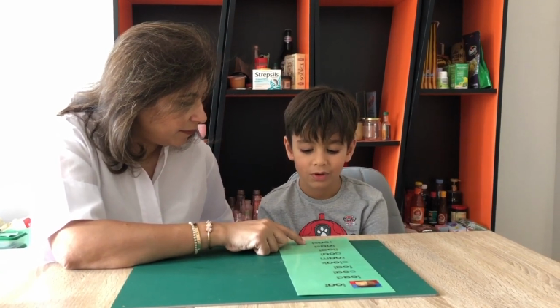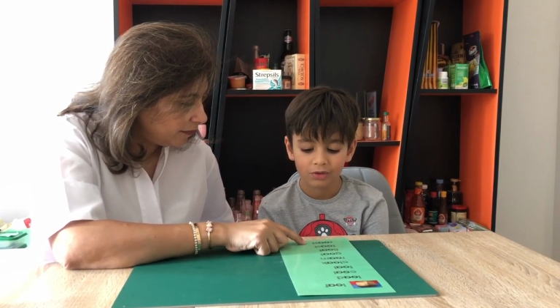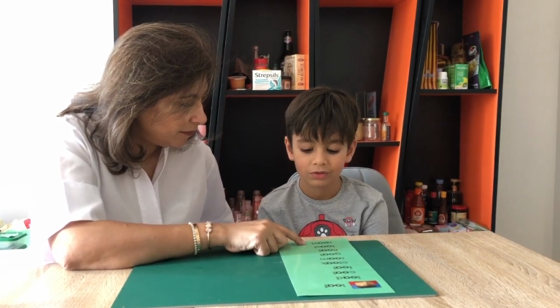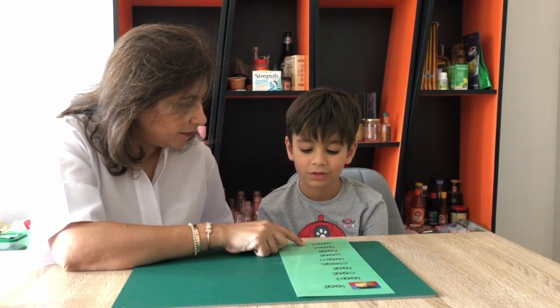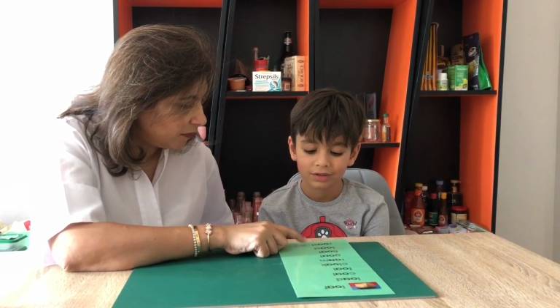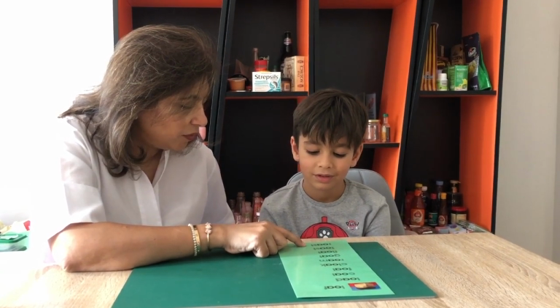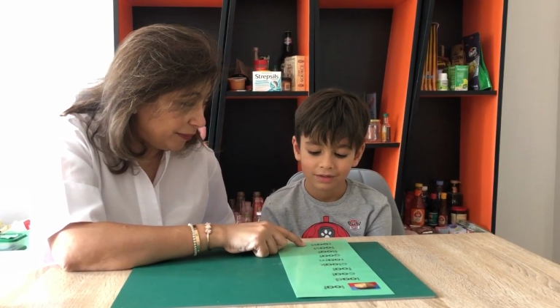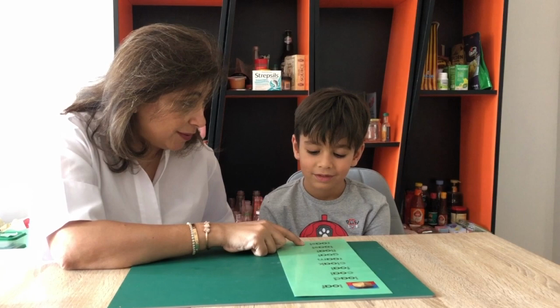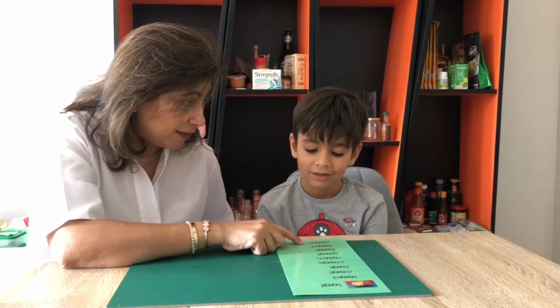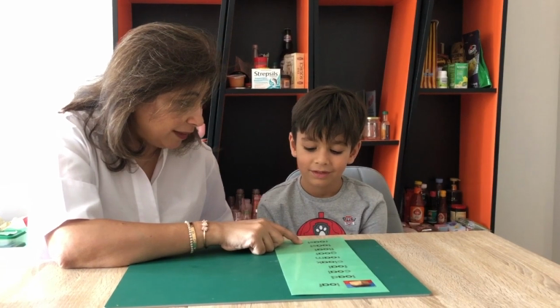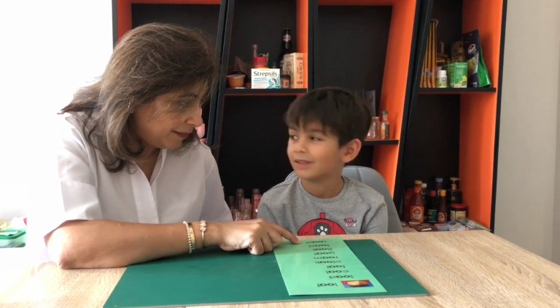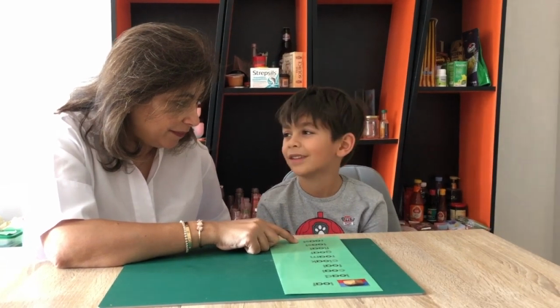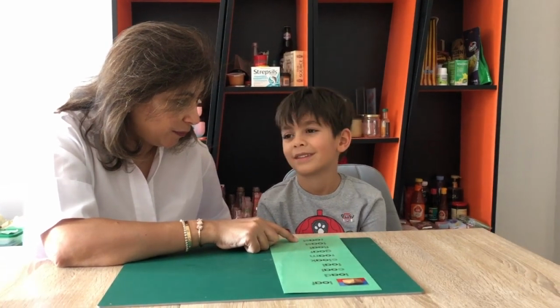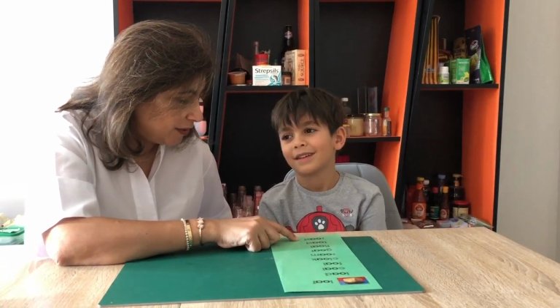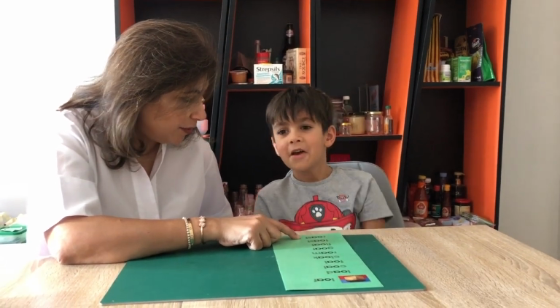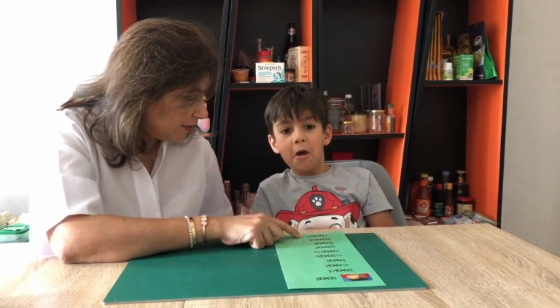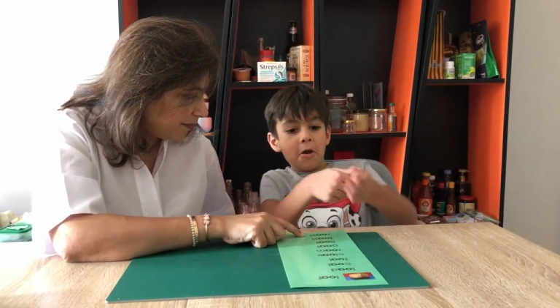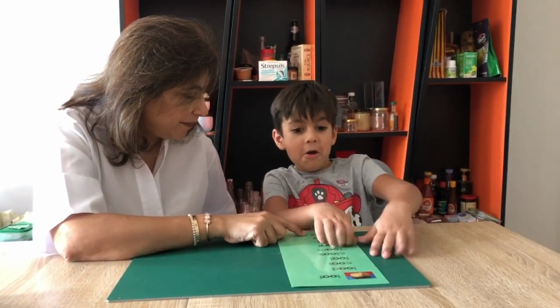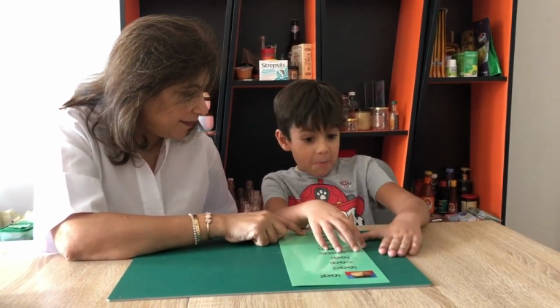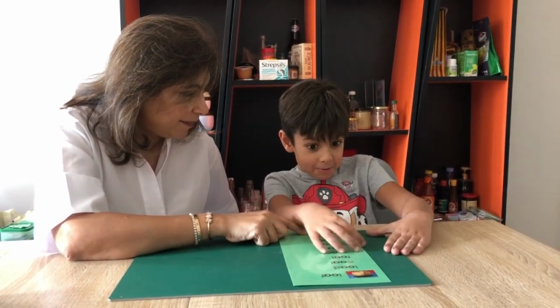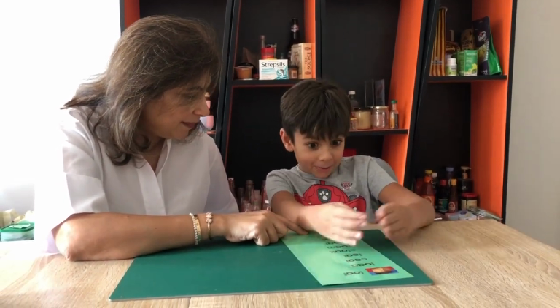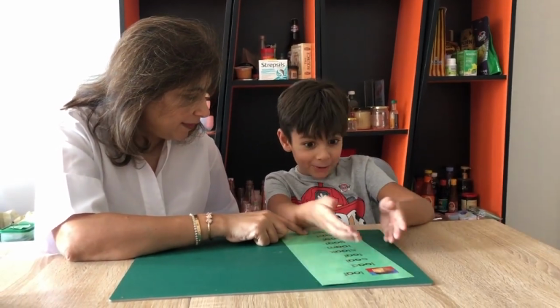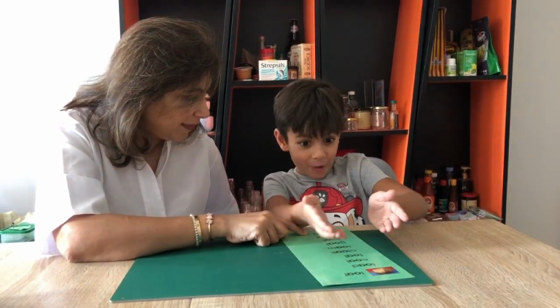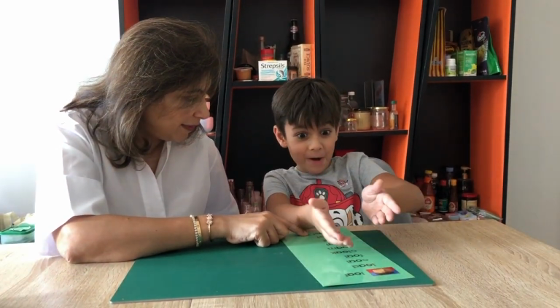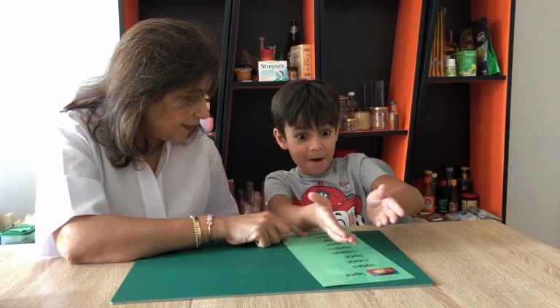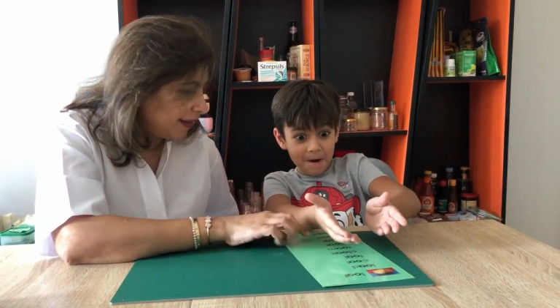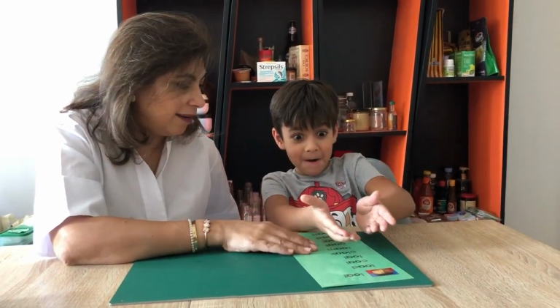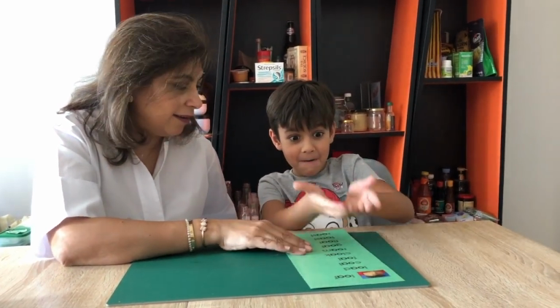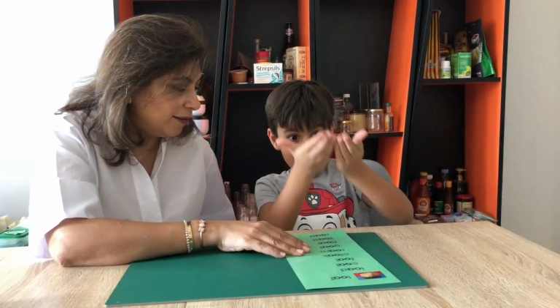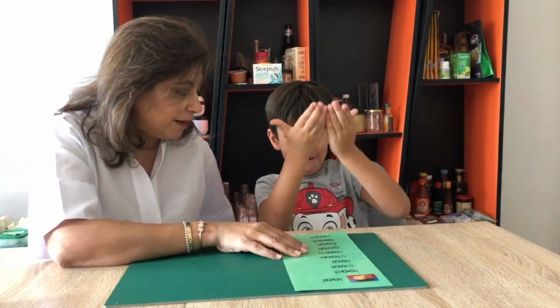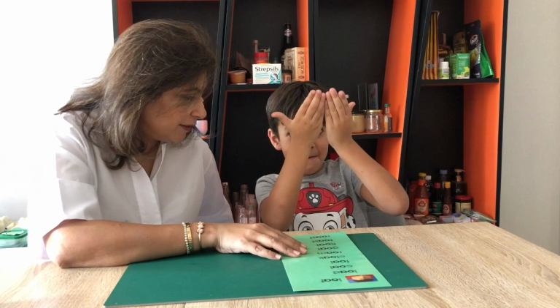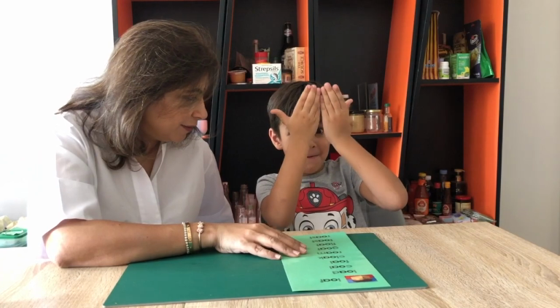Roast. Do you know what roast is? Yes? What is roast? Your toast is burning? Yeah, your dad makes roast all the time, right?